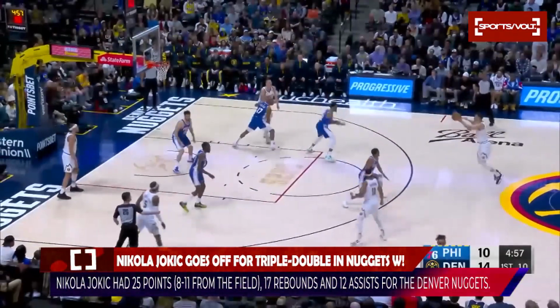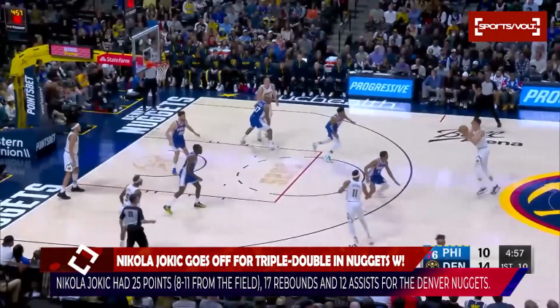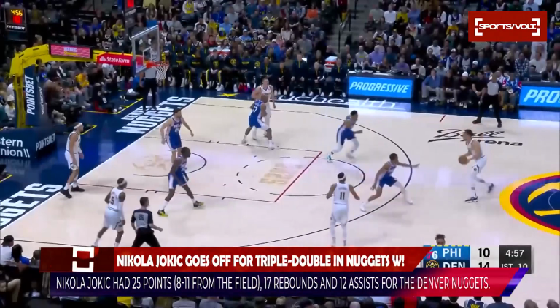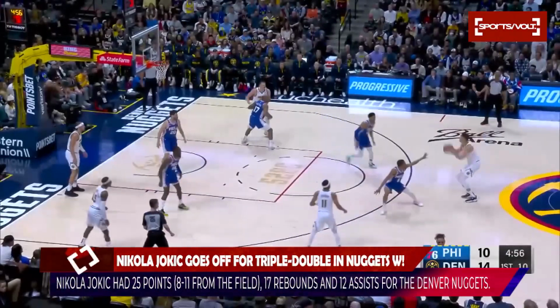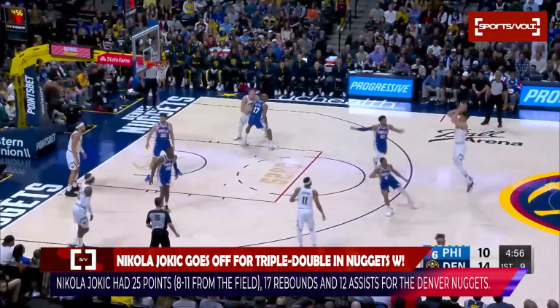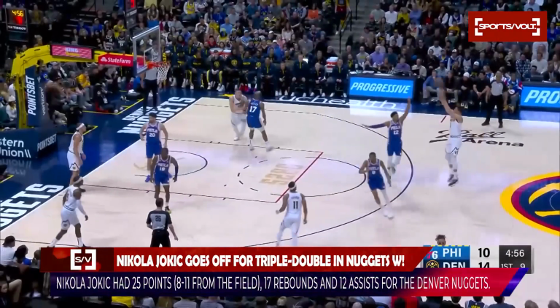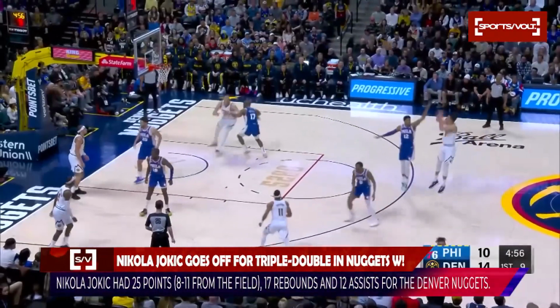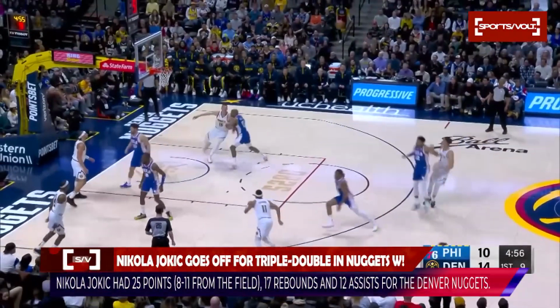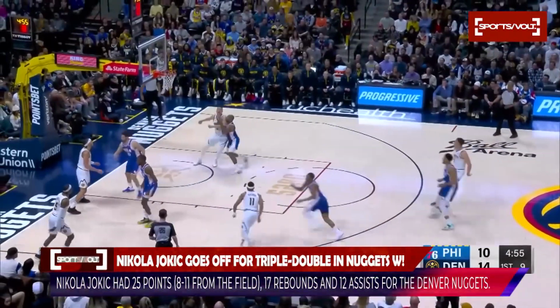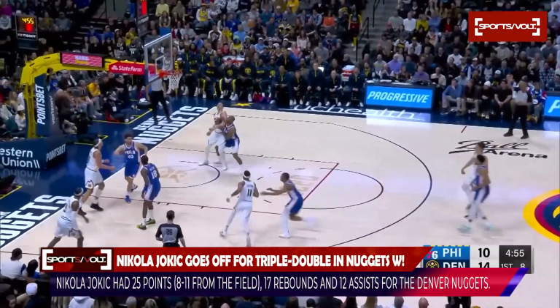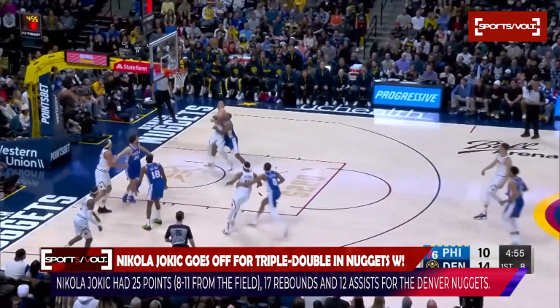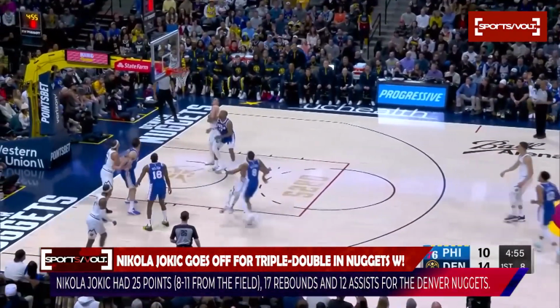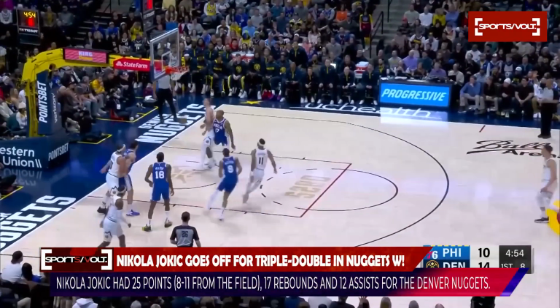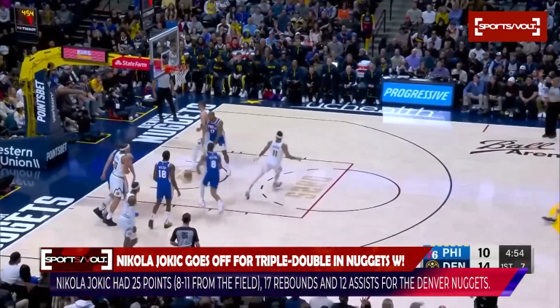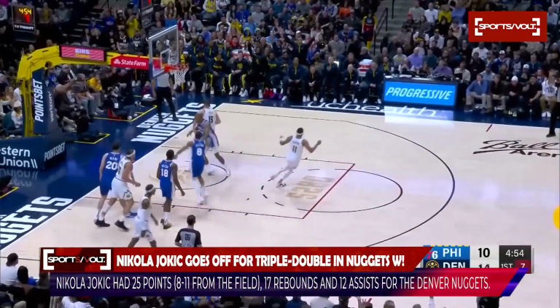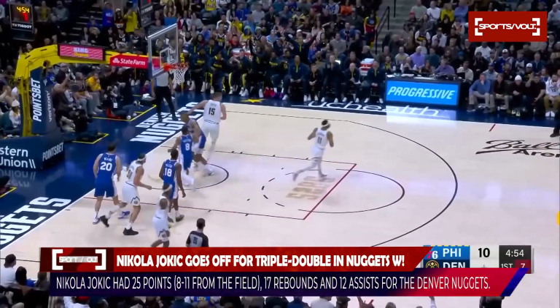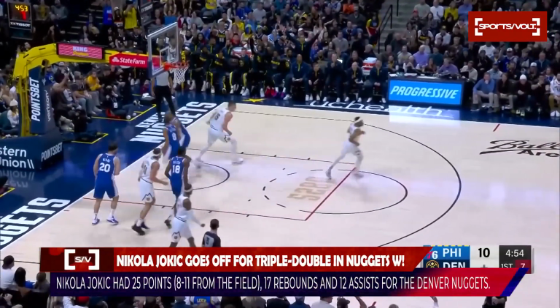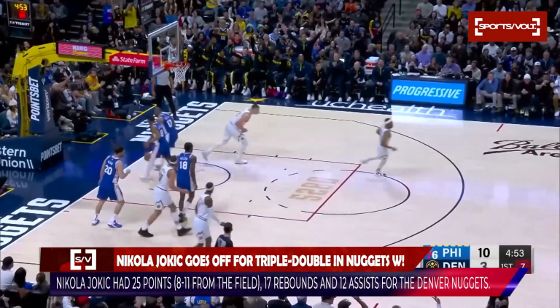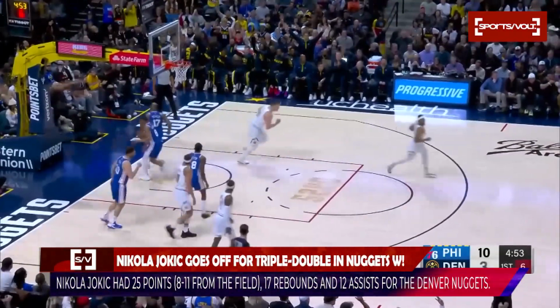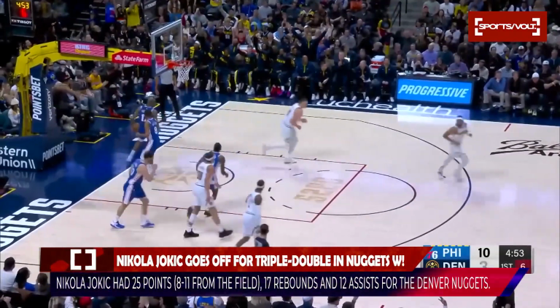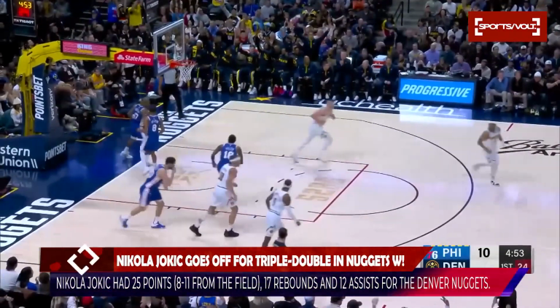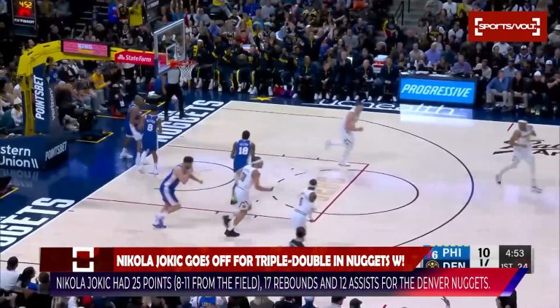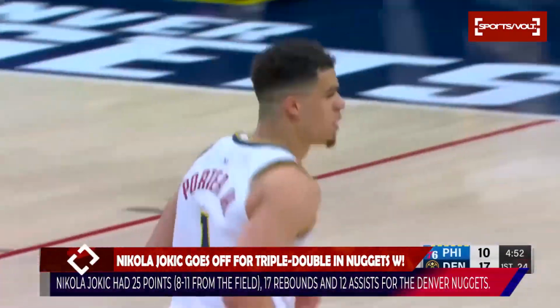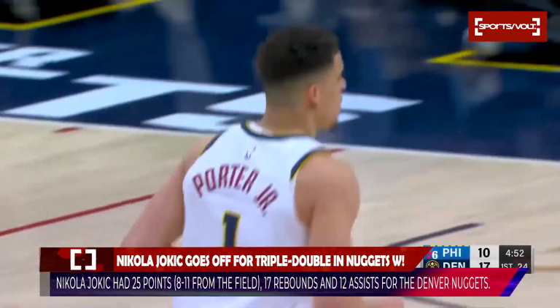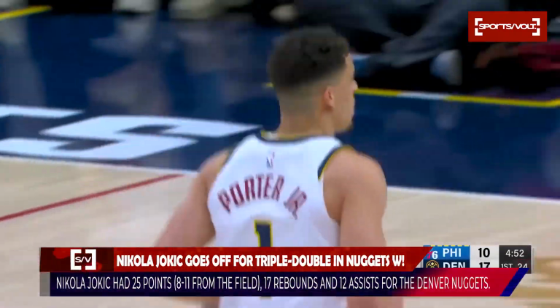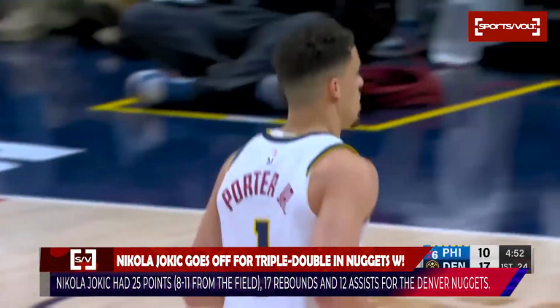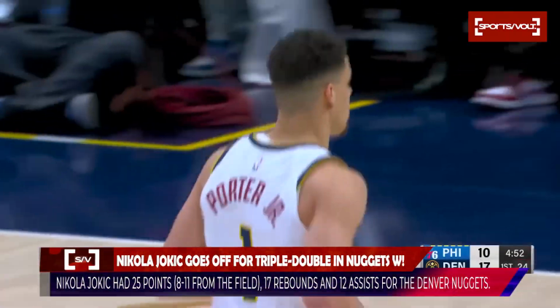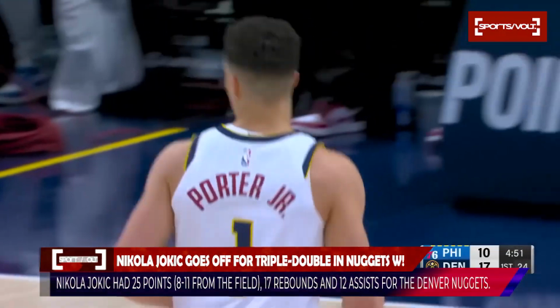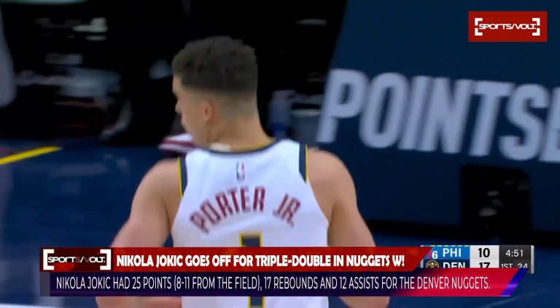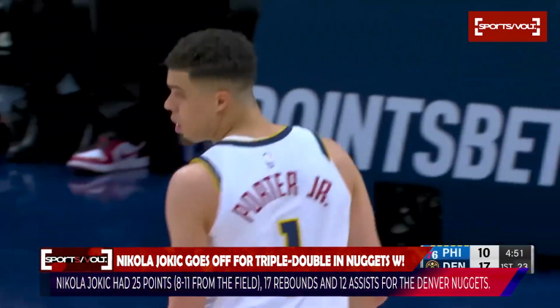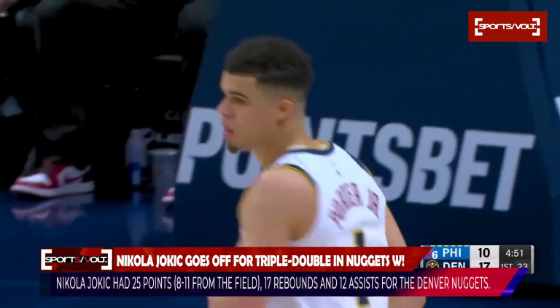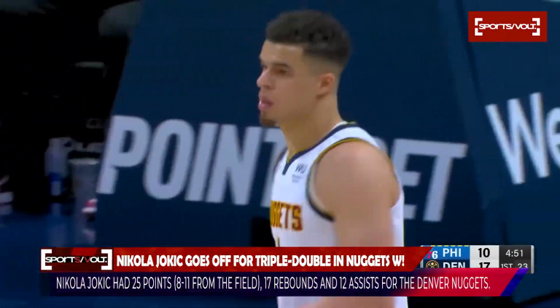Pass it out to Porter, straight away, long range — got it. MP with a long jumper, and the Nuggets go up.